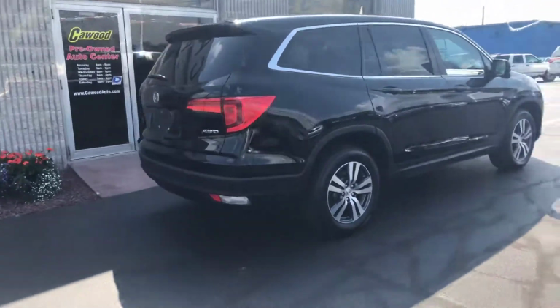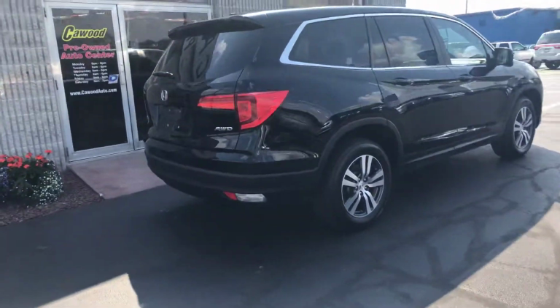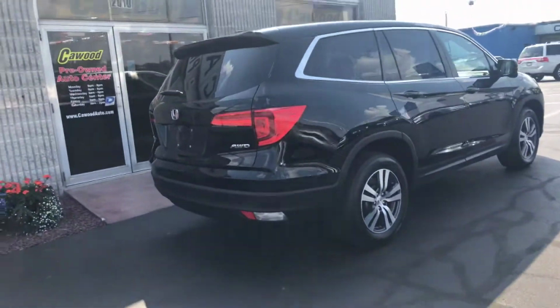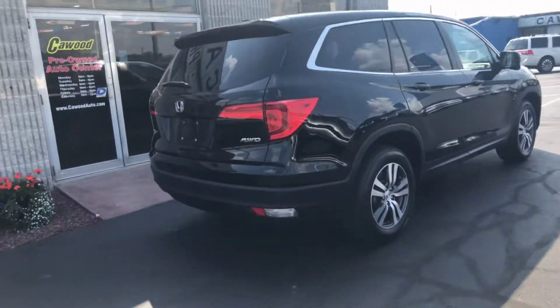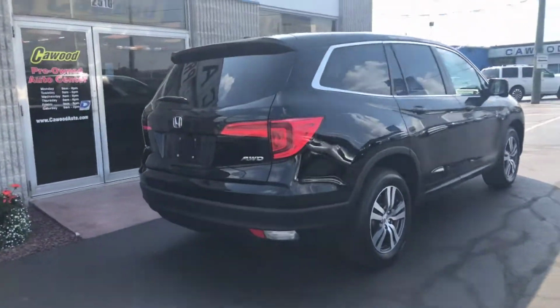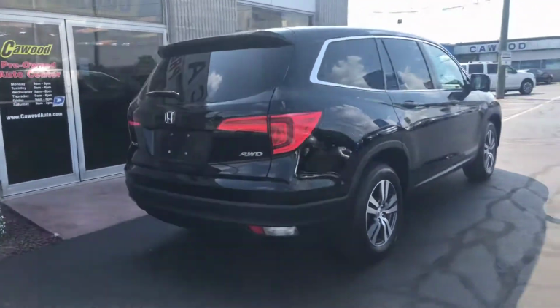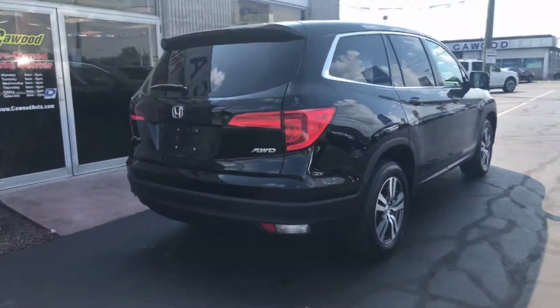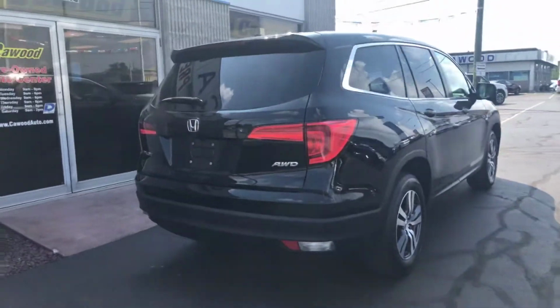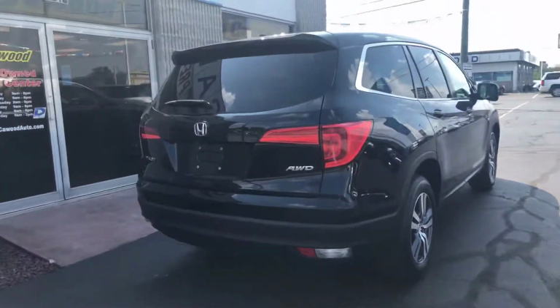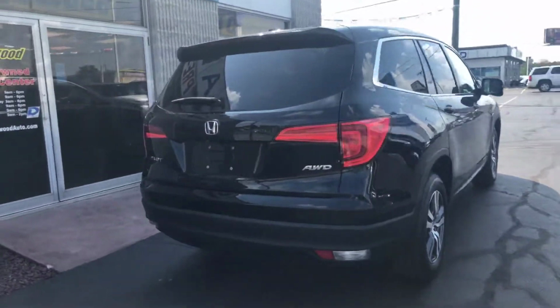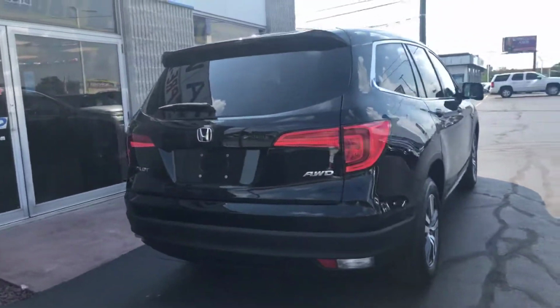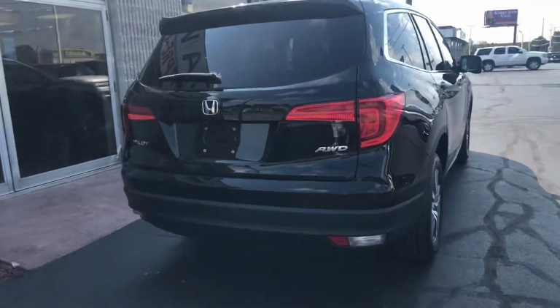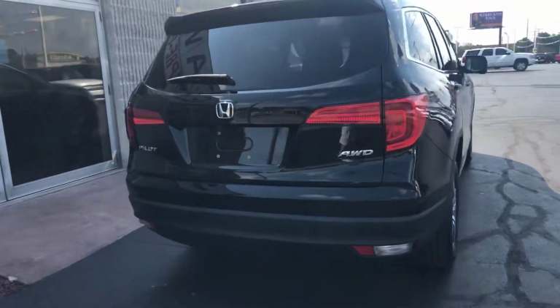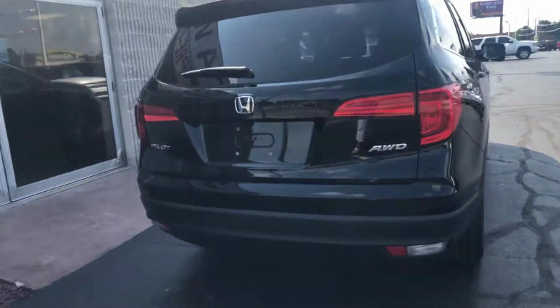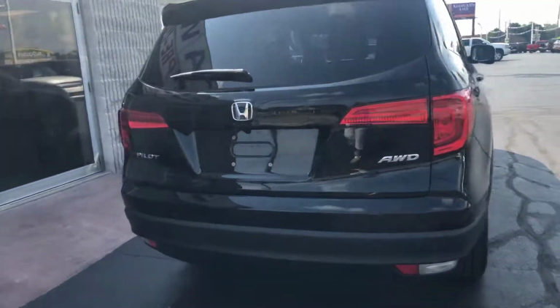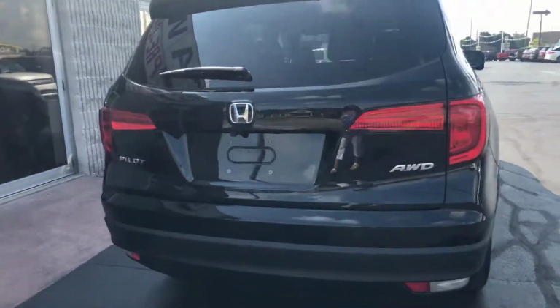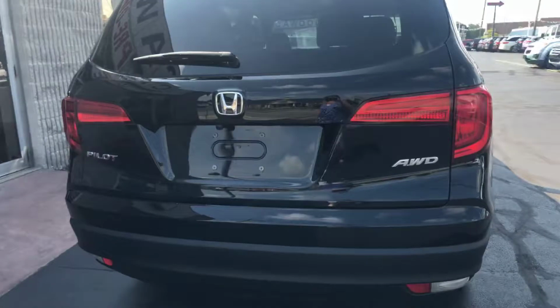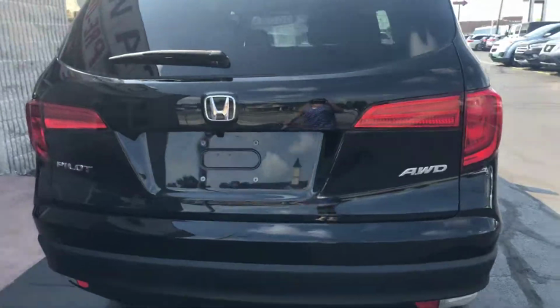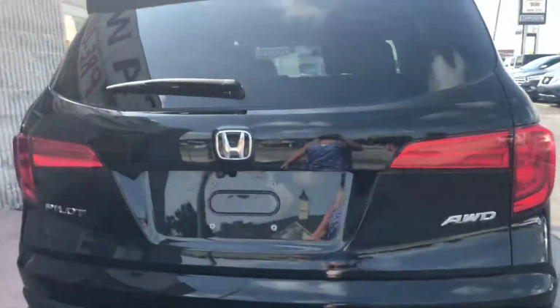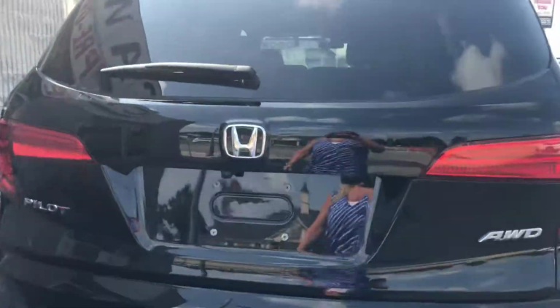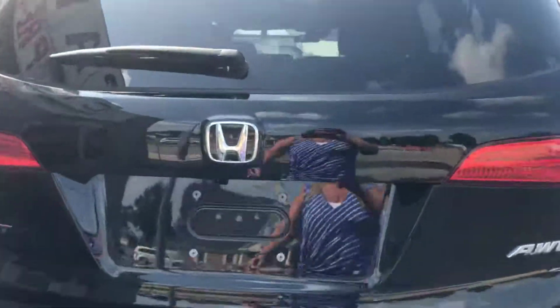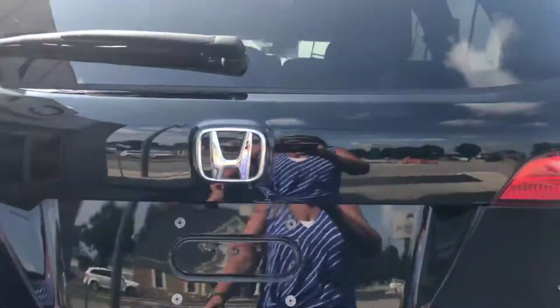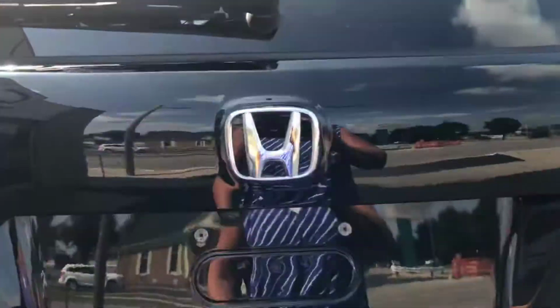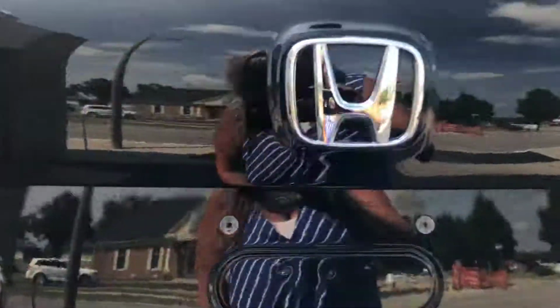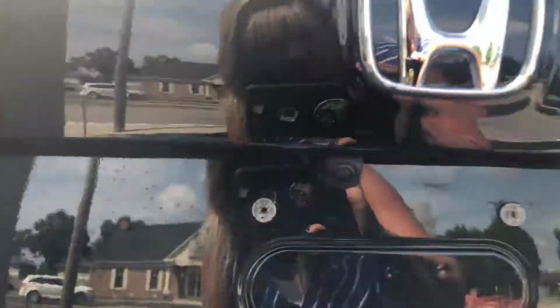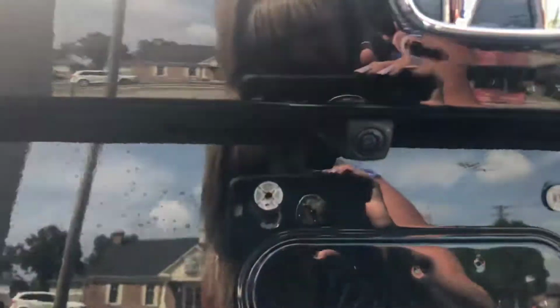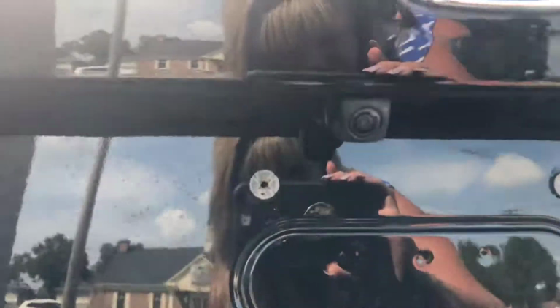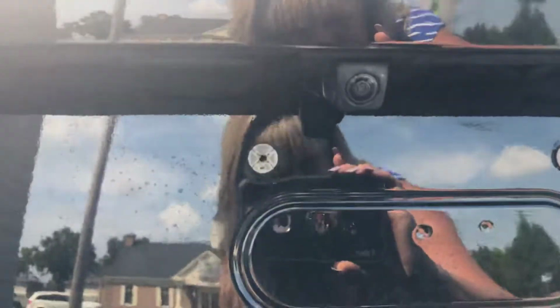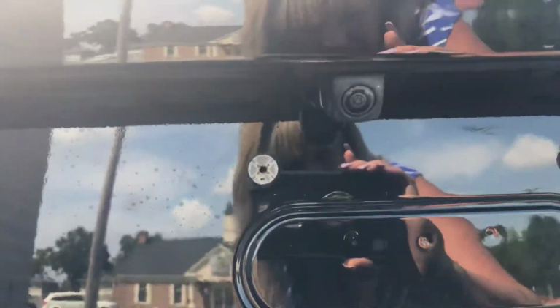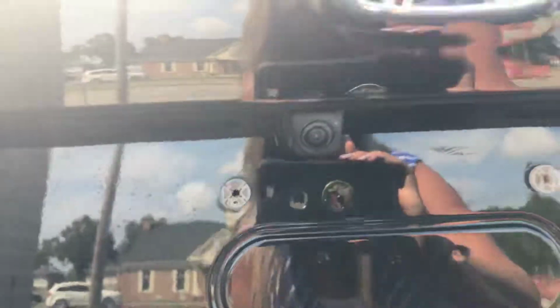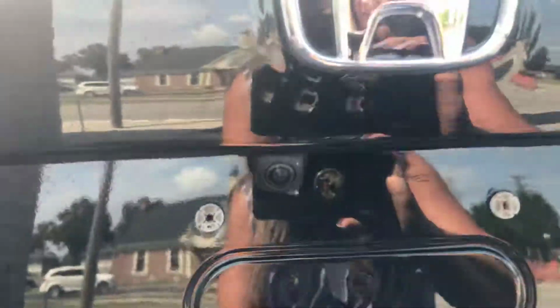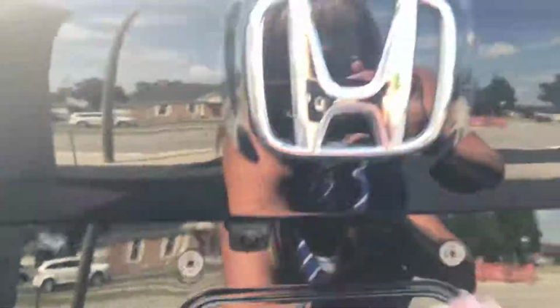It's all-wheel drive. It has the backup camera.